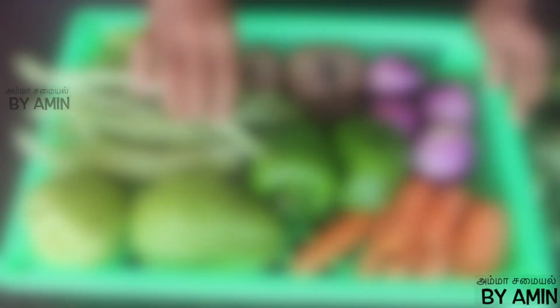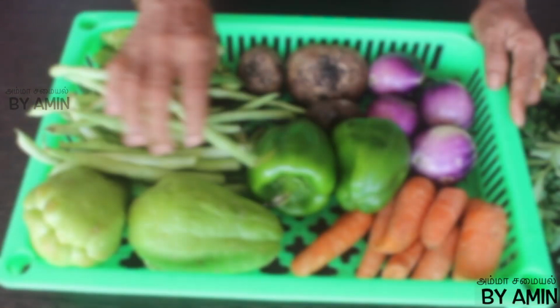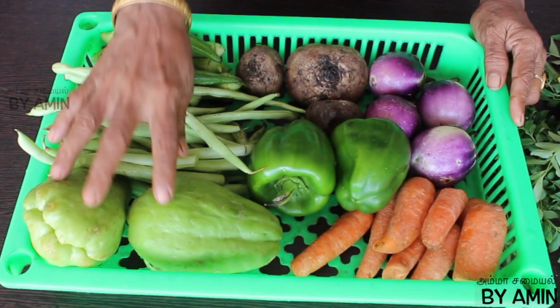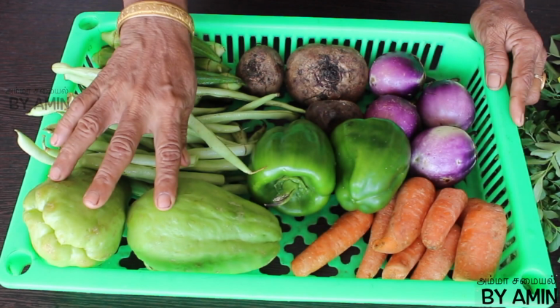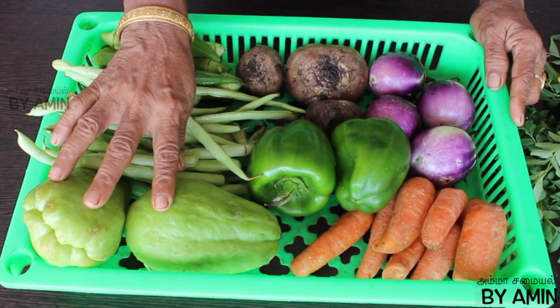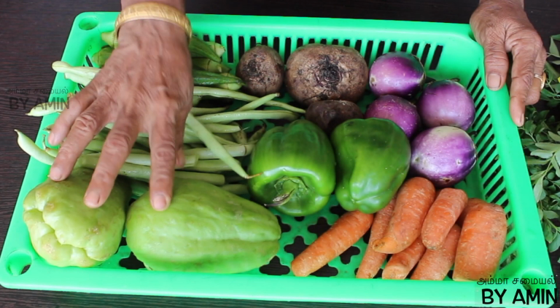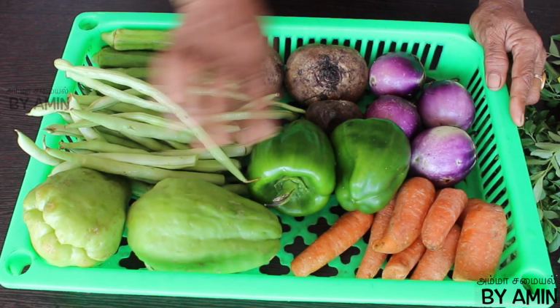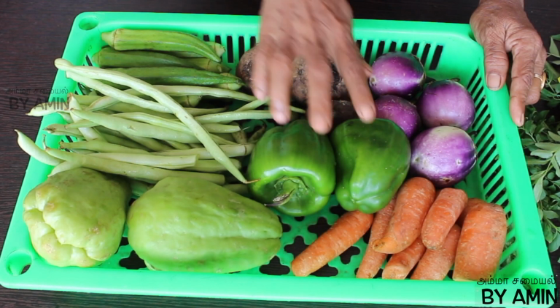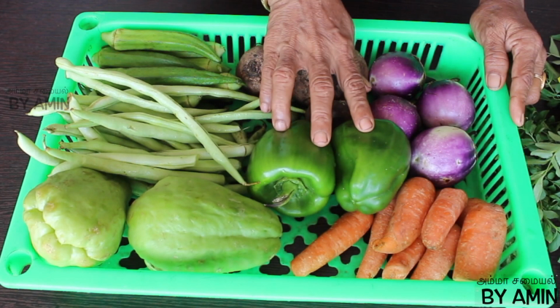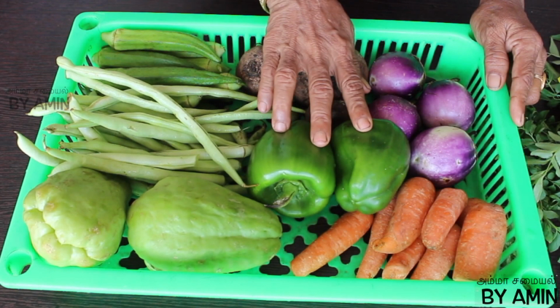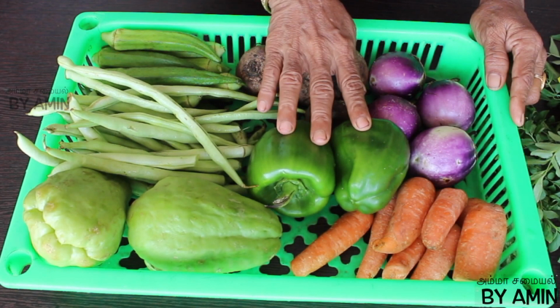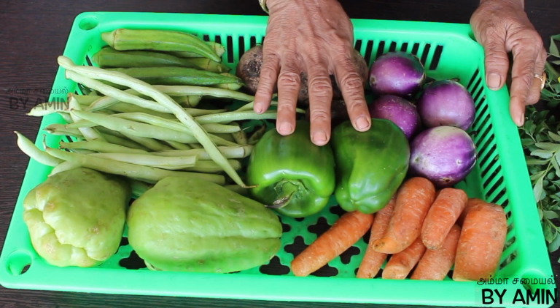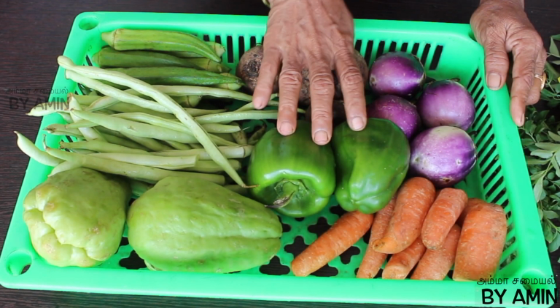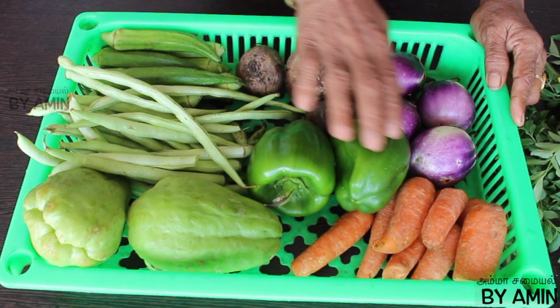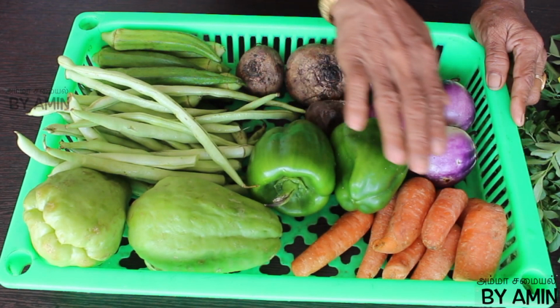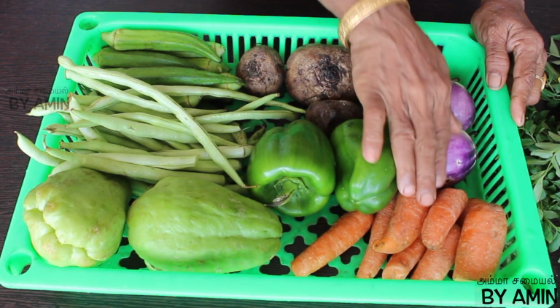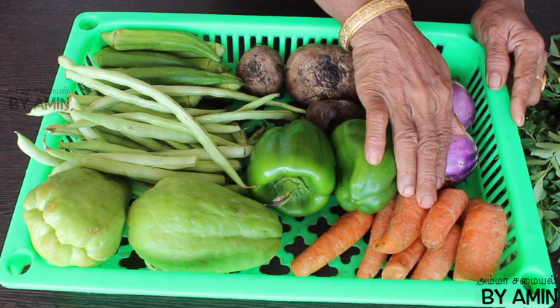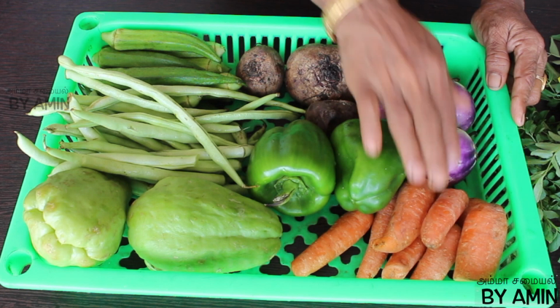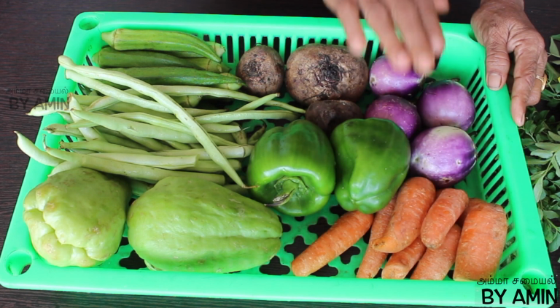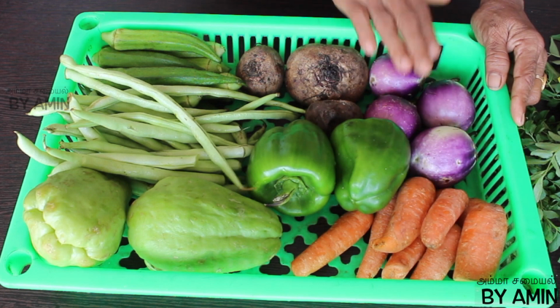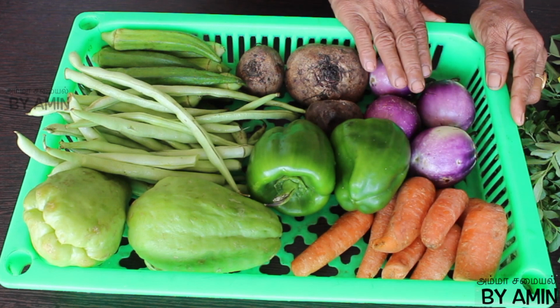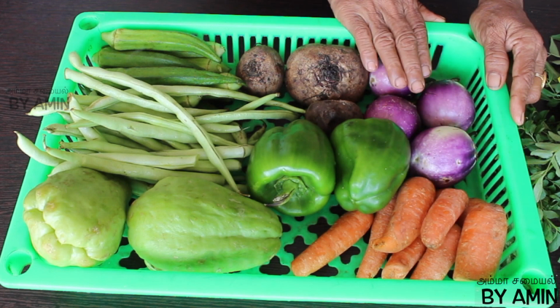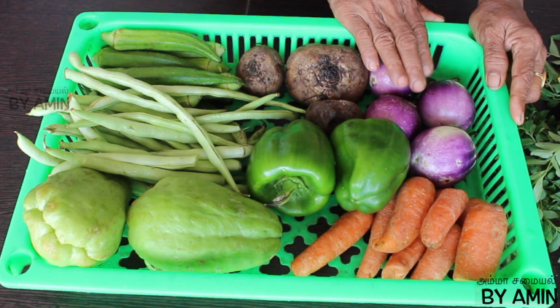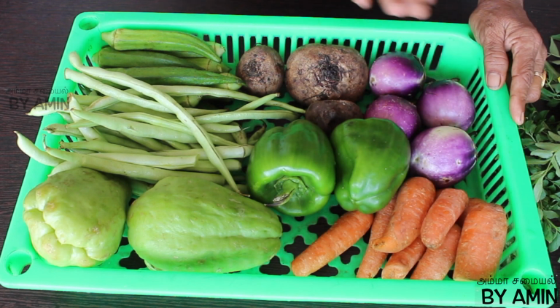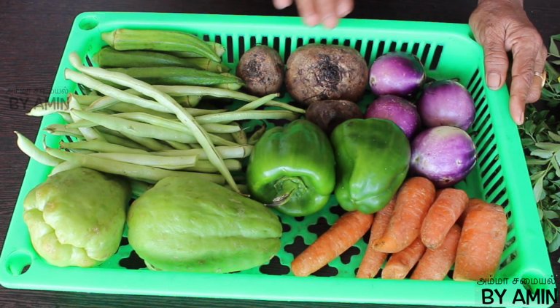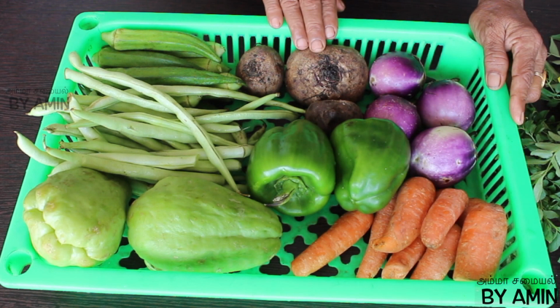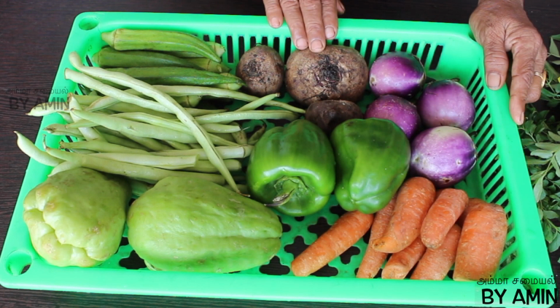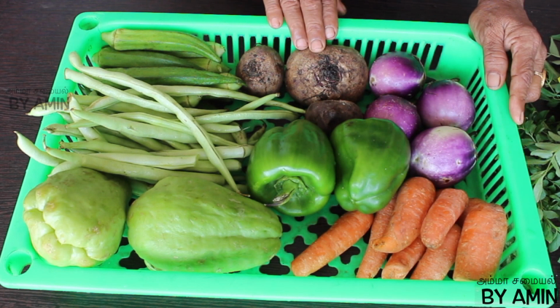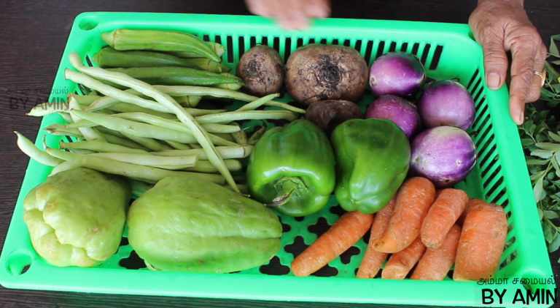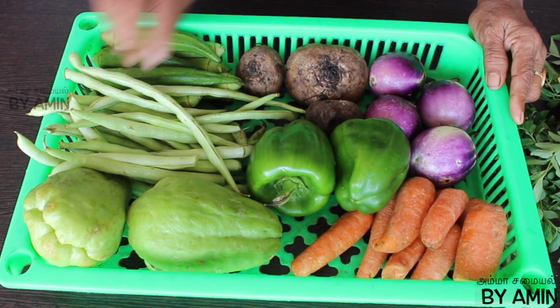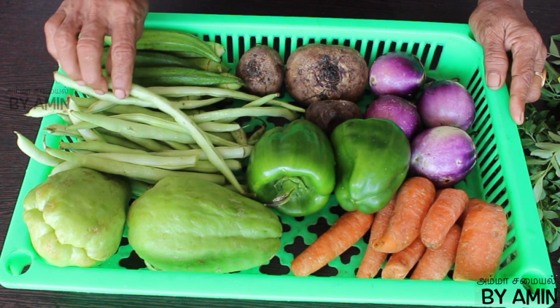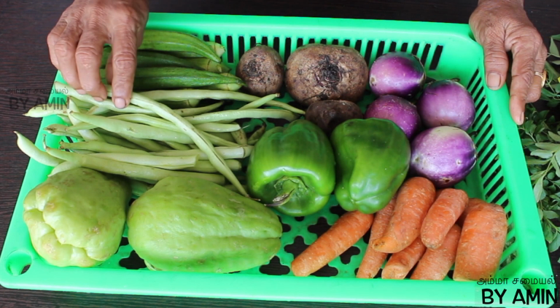The vegetables we will be using include chowchow and carrots, carrots, beetroot, and peas.